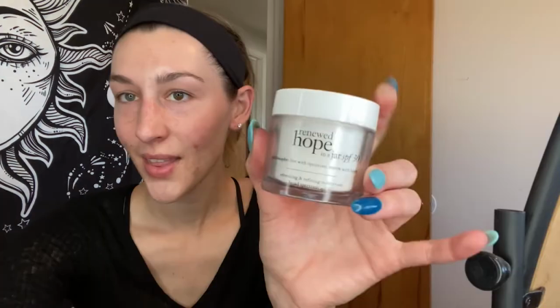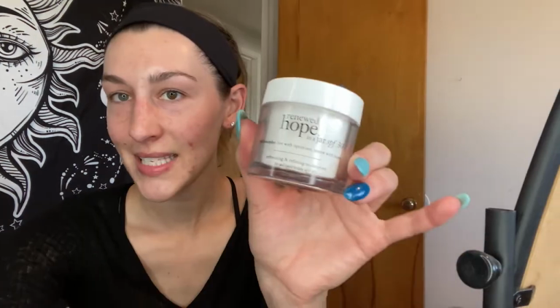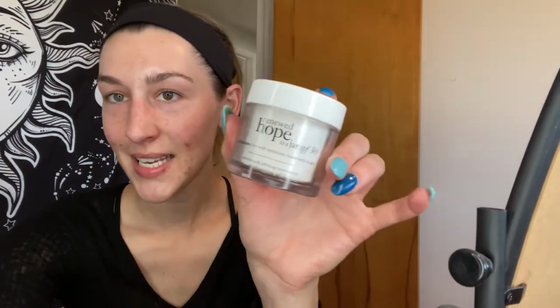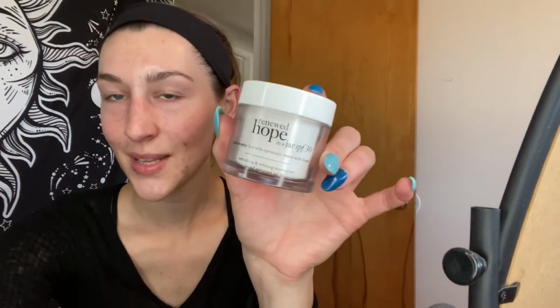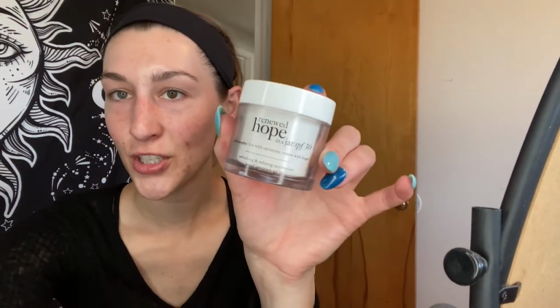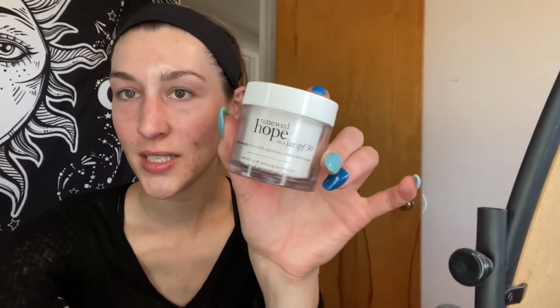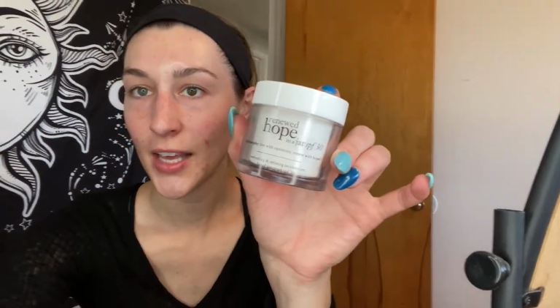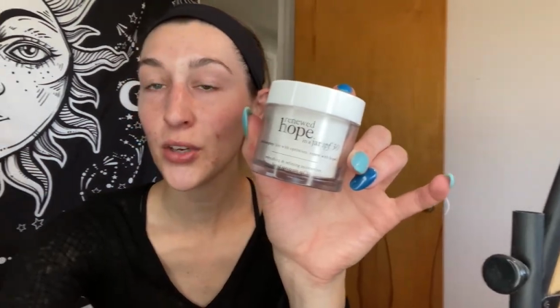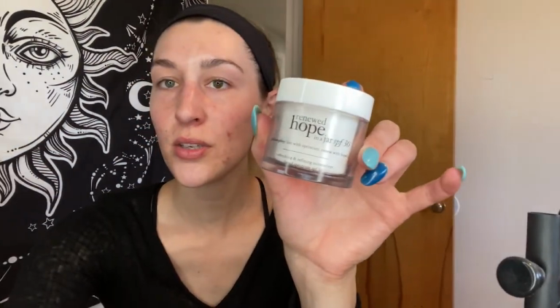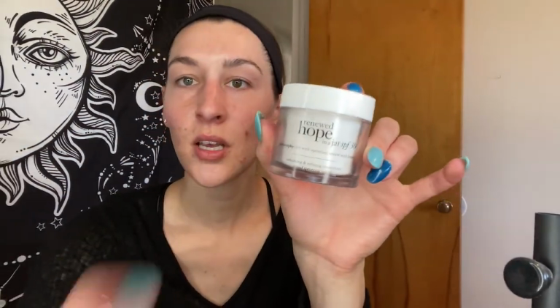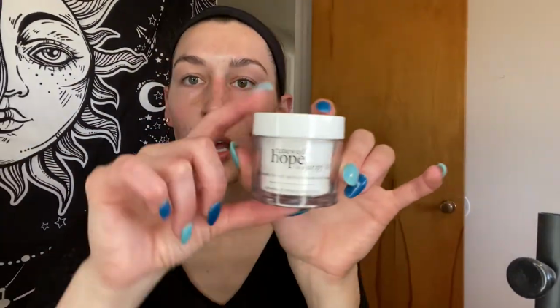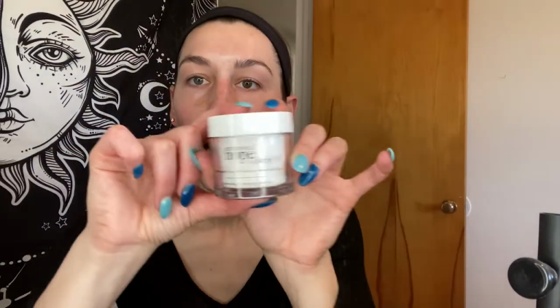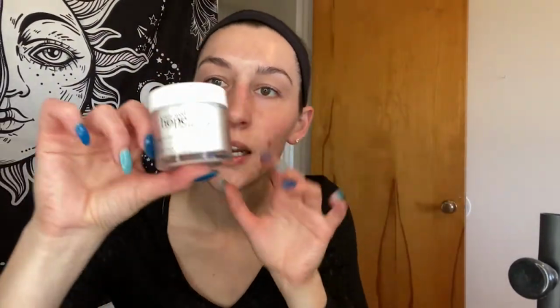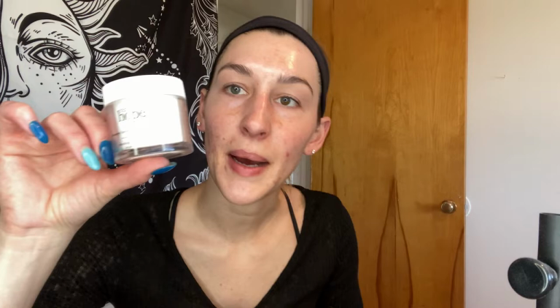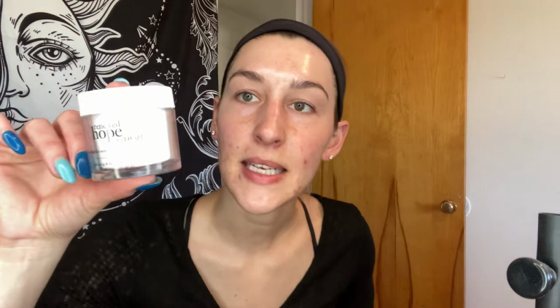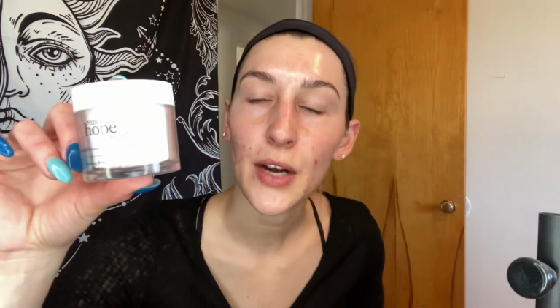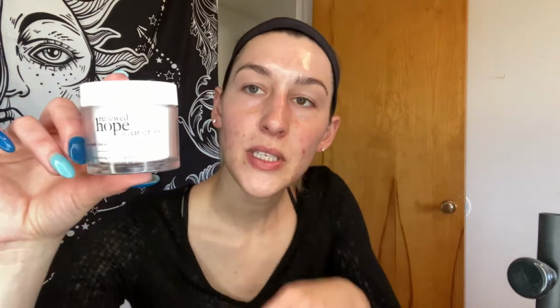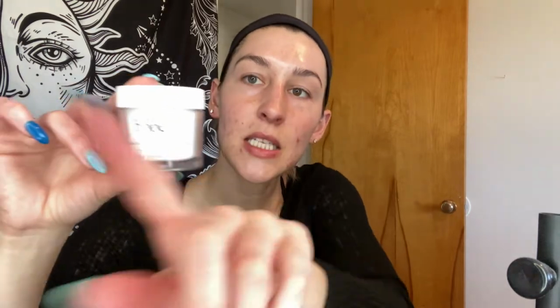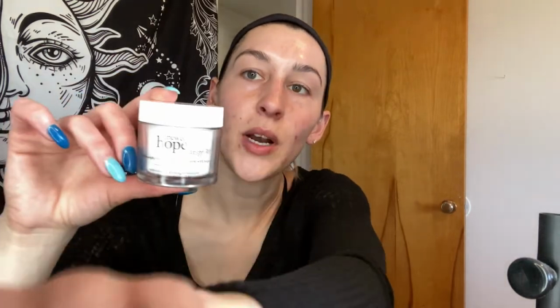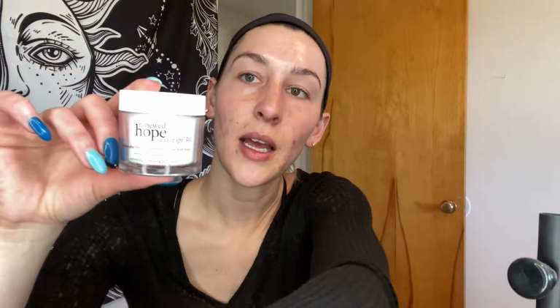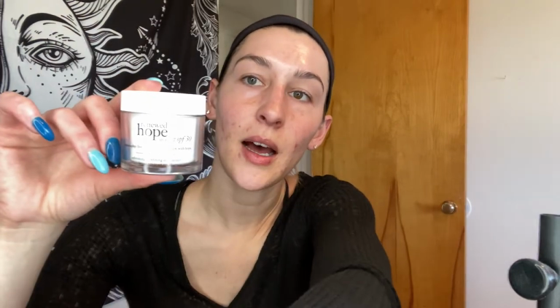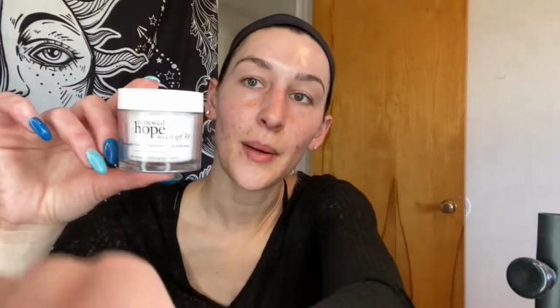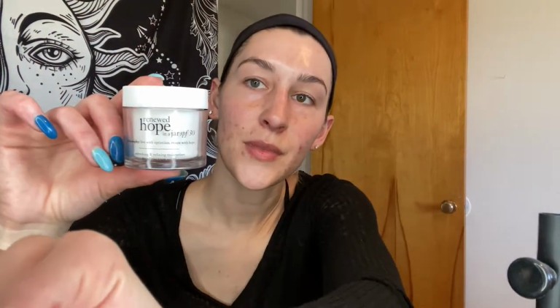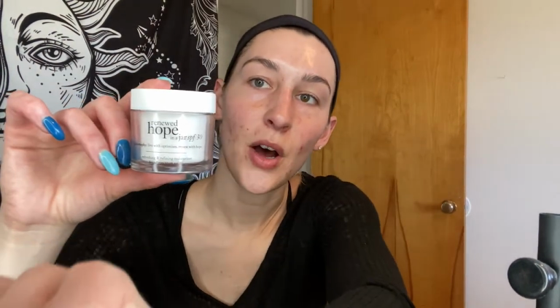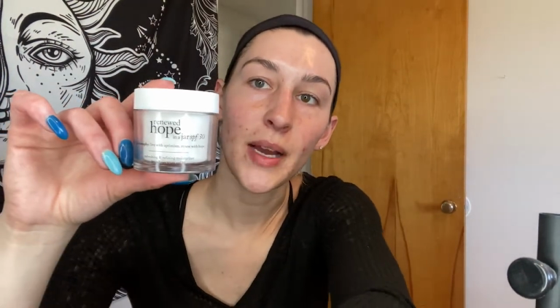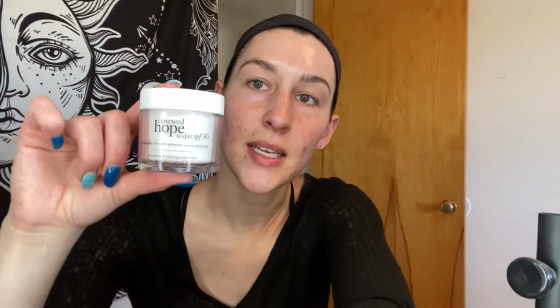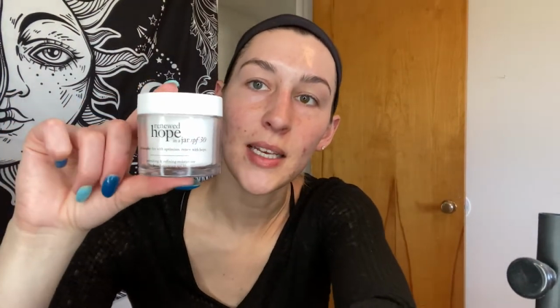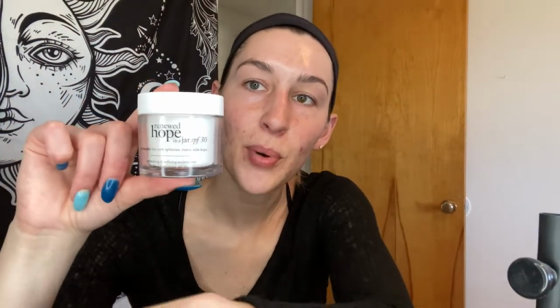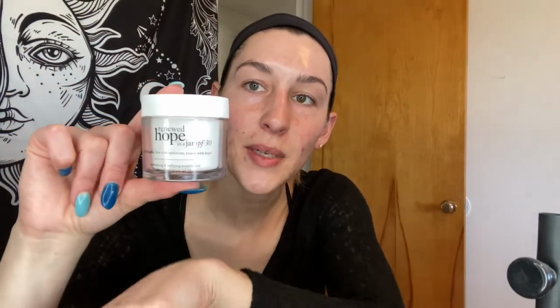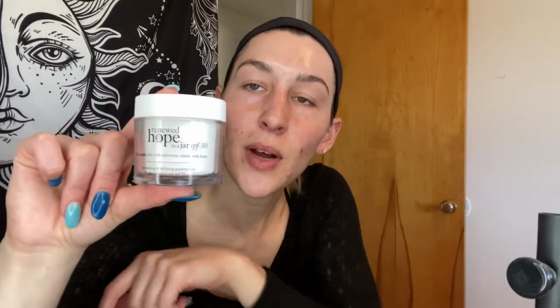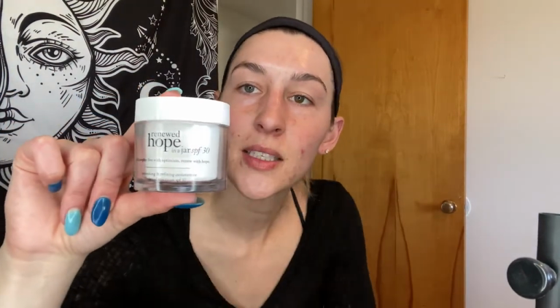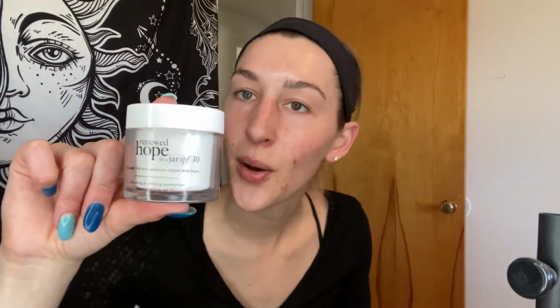This is the moisturizer I use. I already did my skincare routine this morning so my skin is prepped and ready to go.